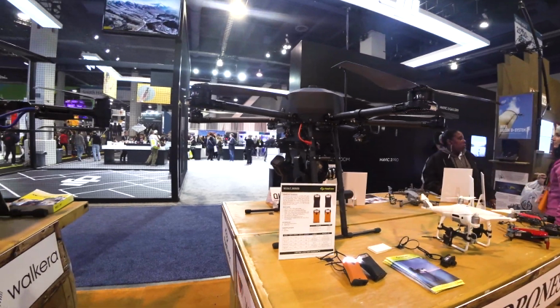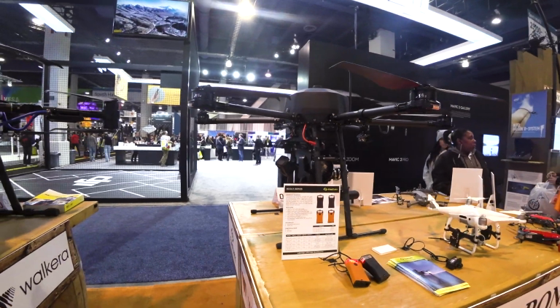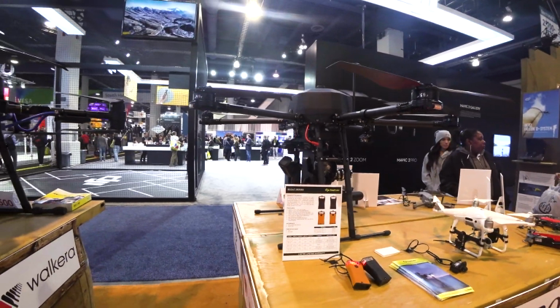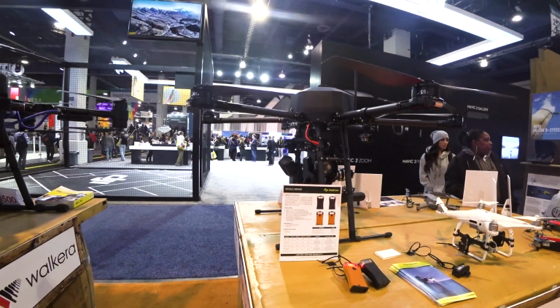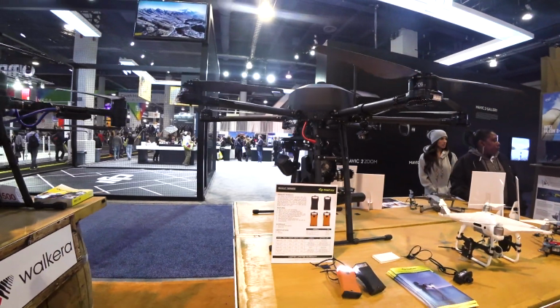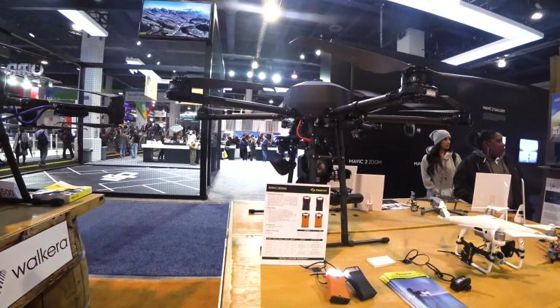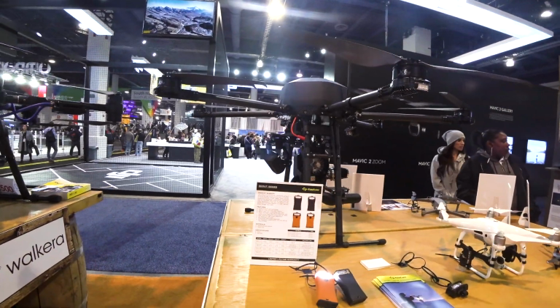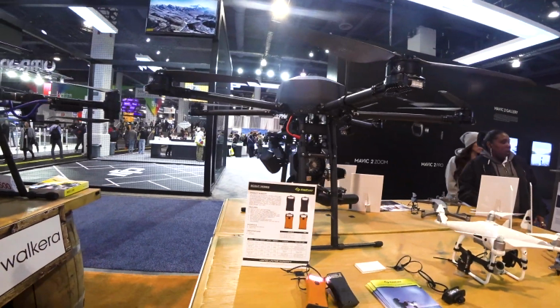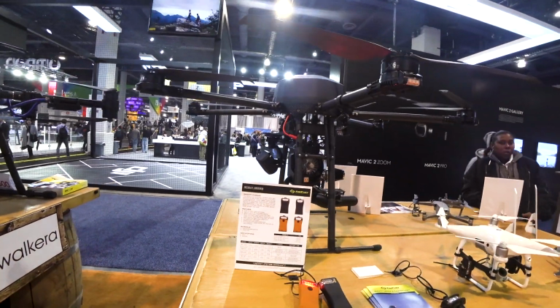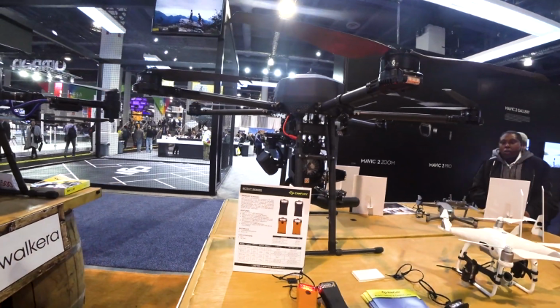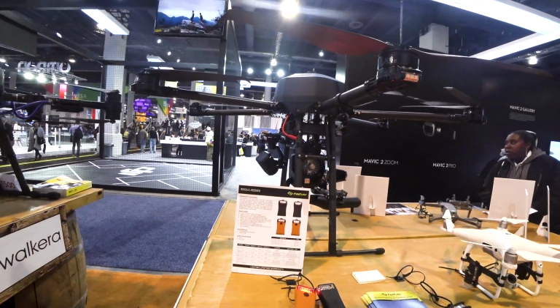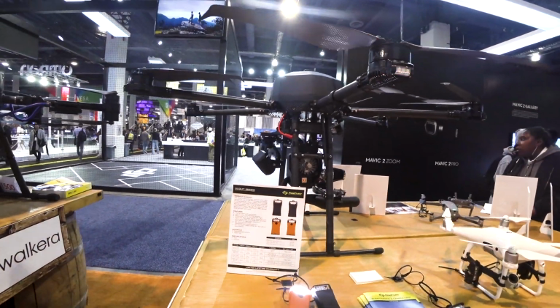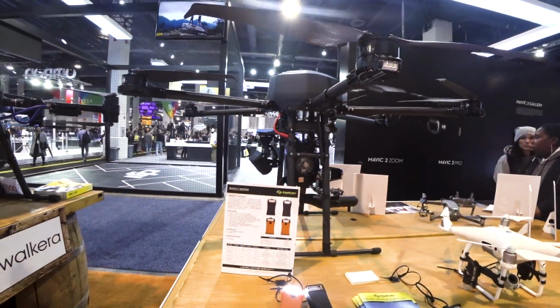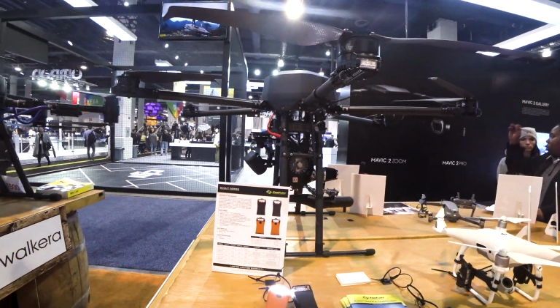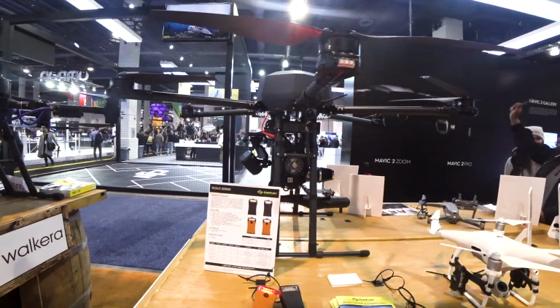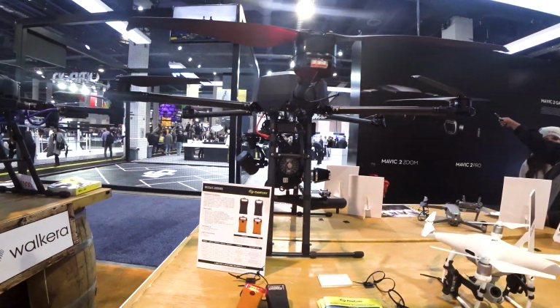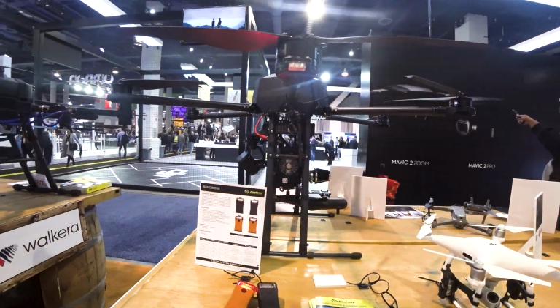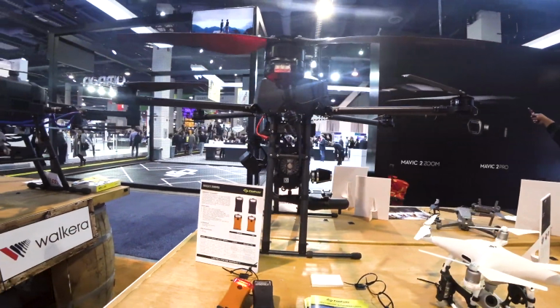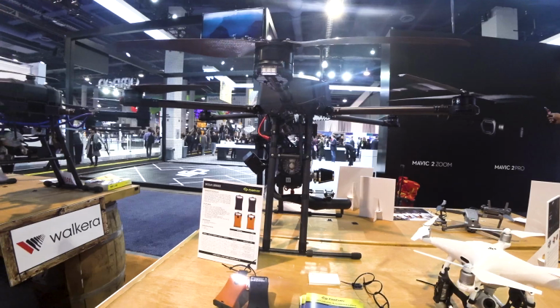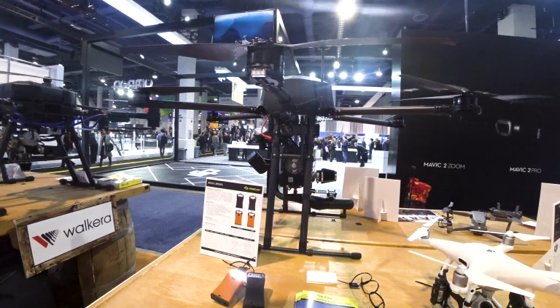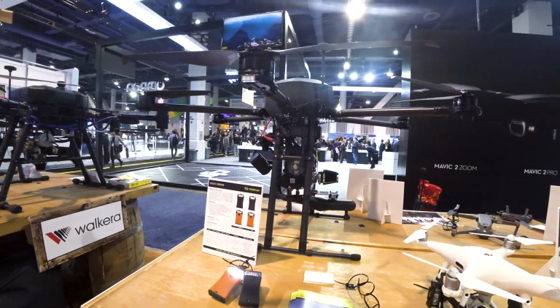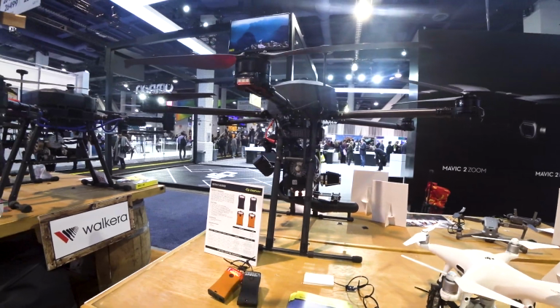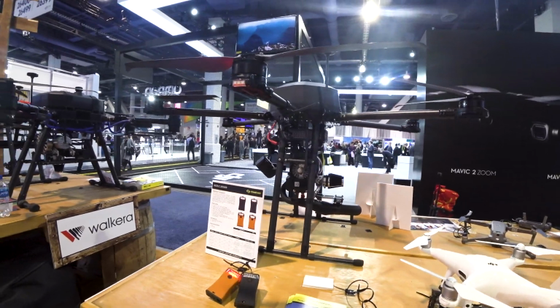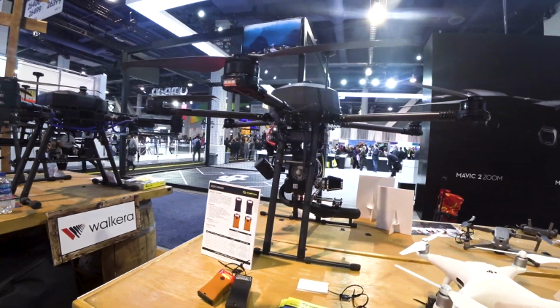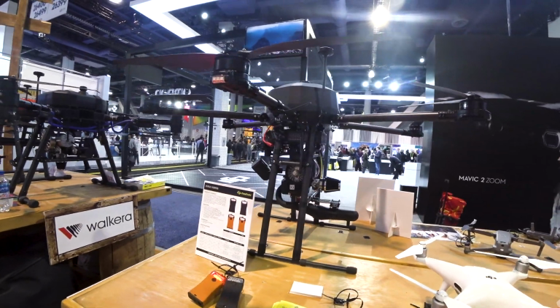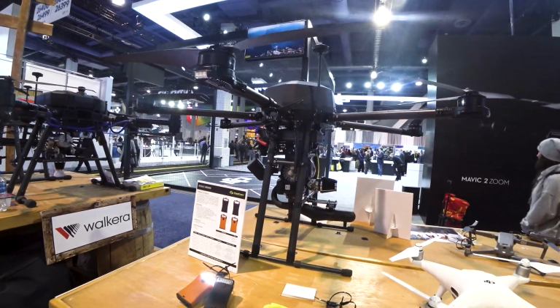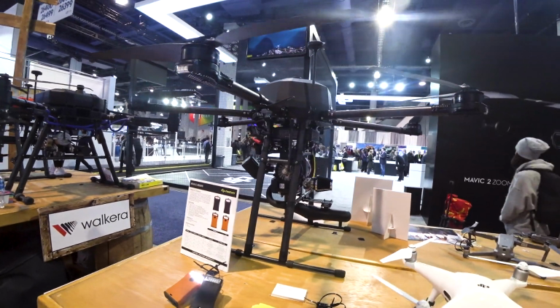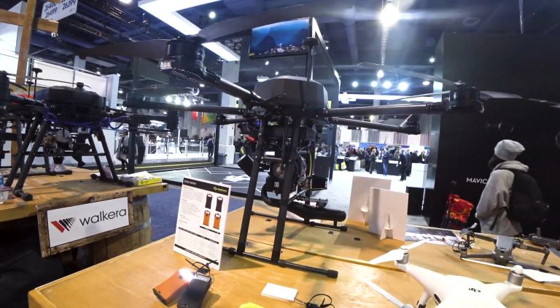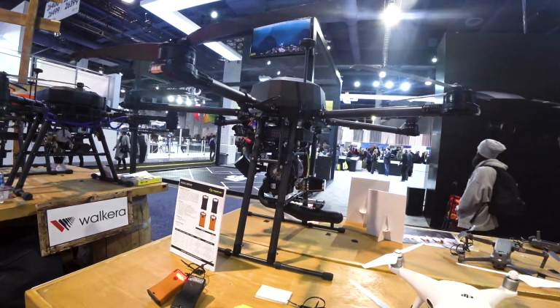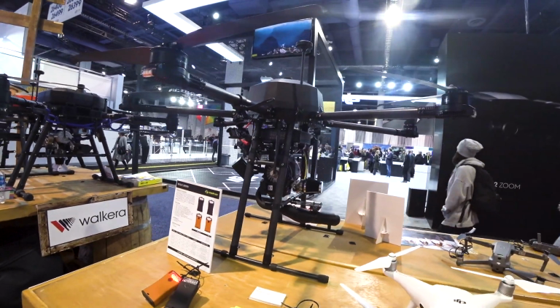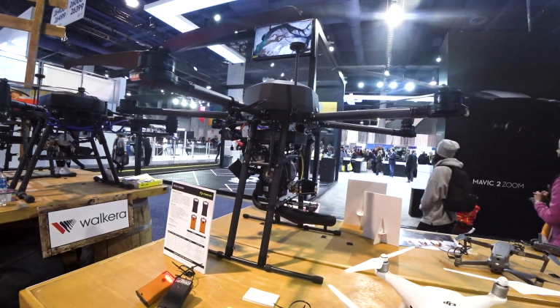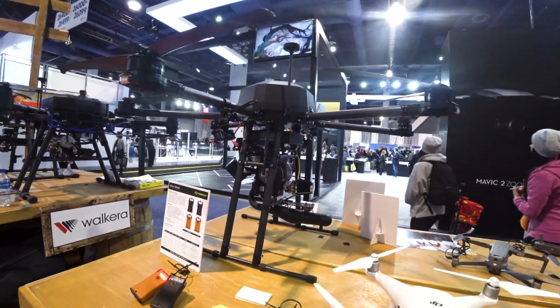A huge drone is over here. Nice — seems like it also has a very interesting application.